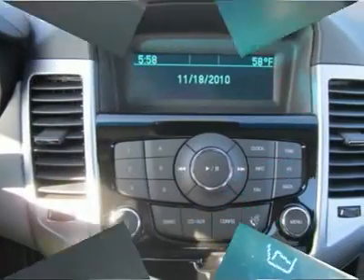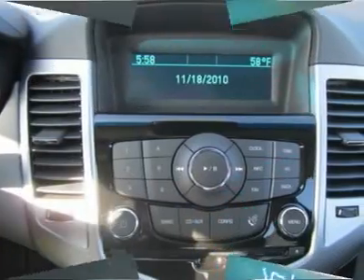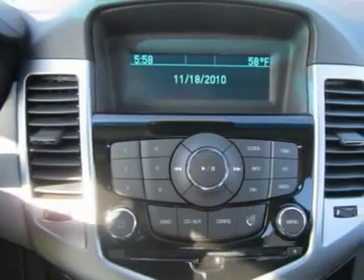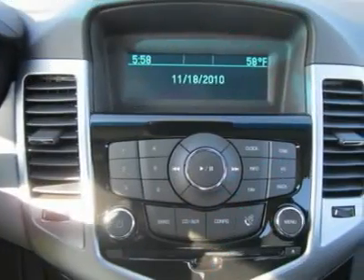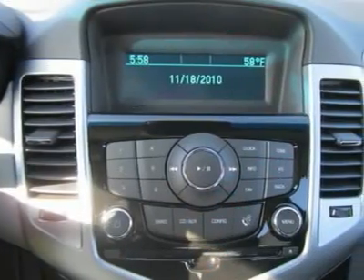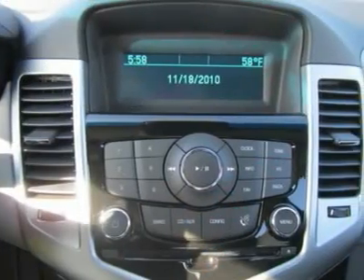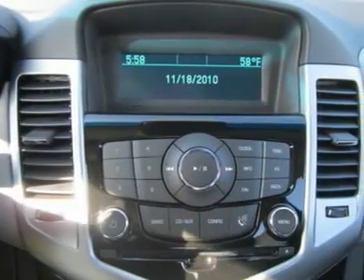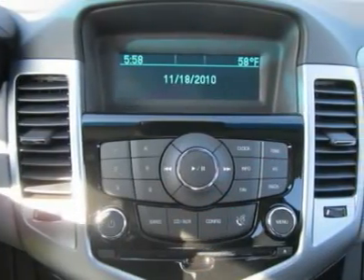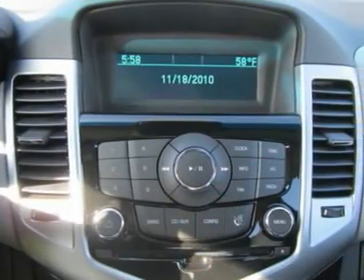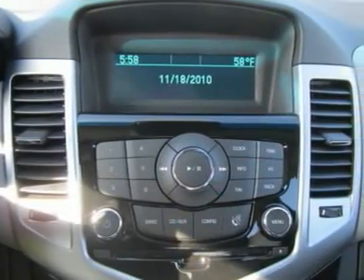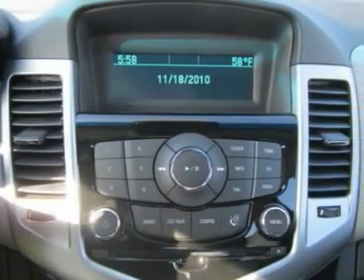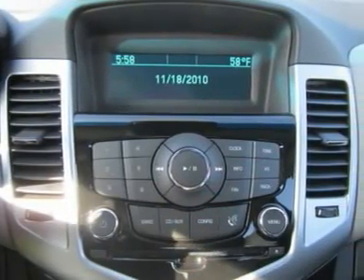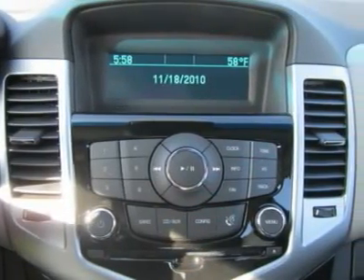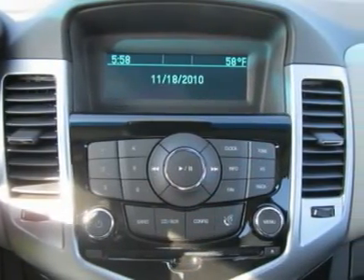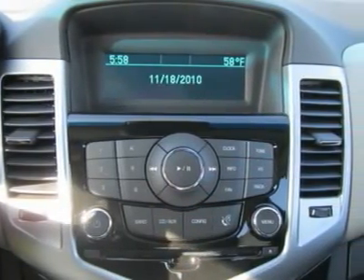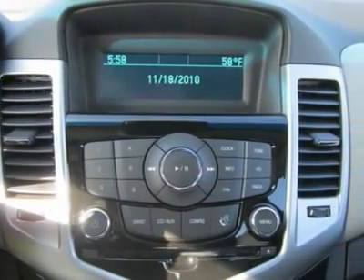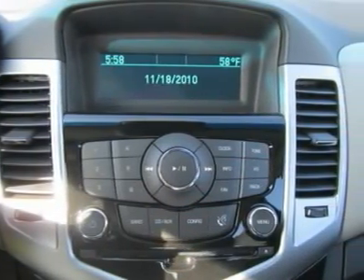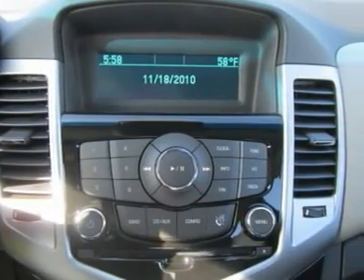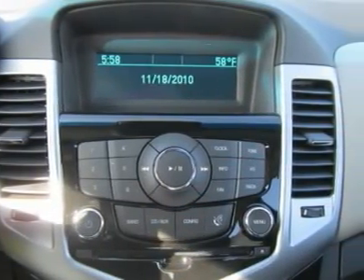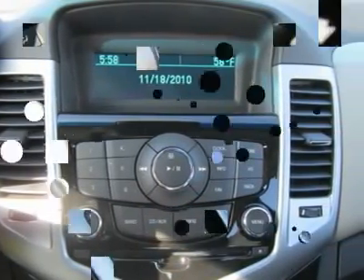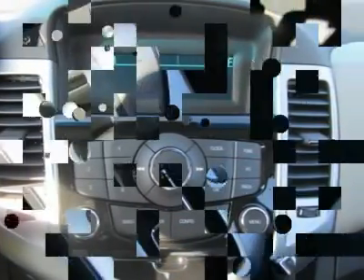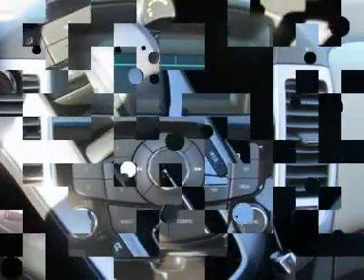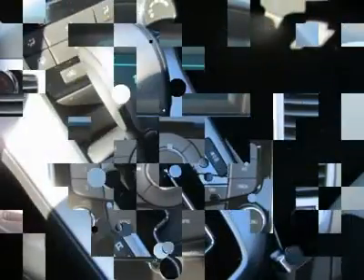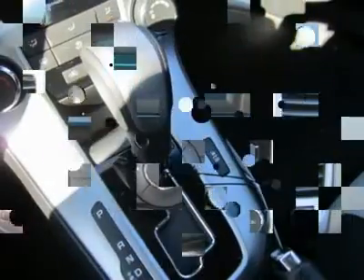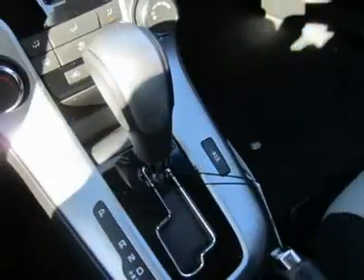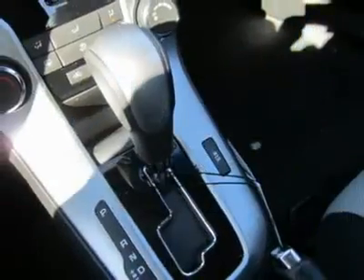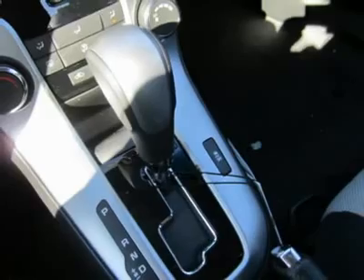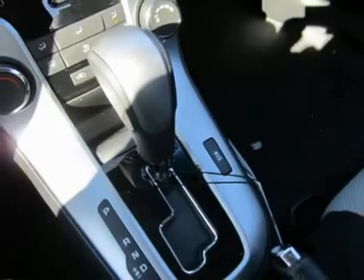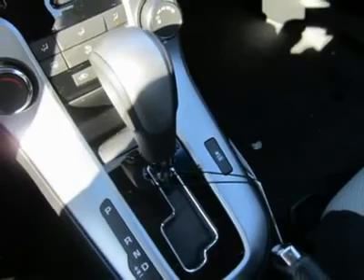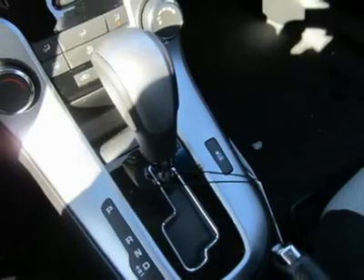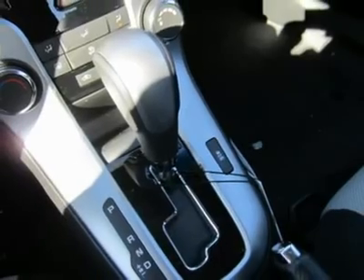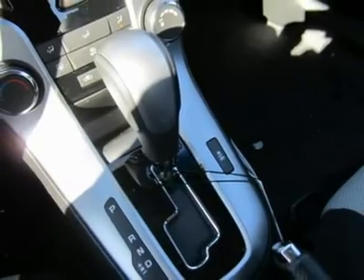Telematics, navigation from telematics, child safety locks, emergency trunk release.